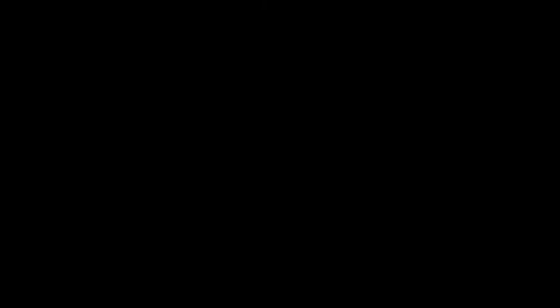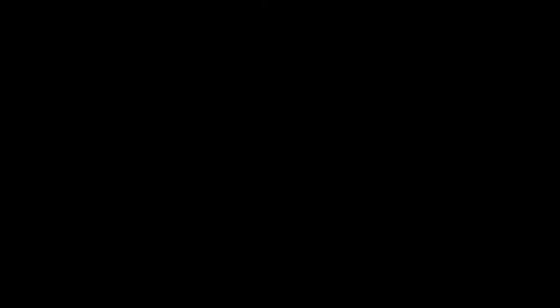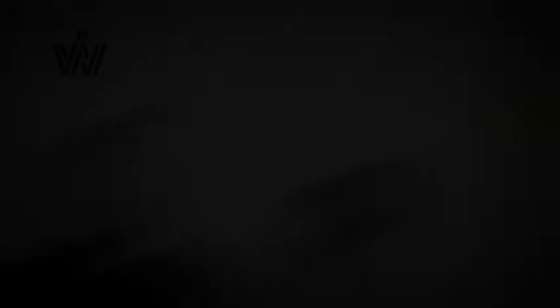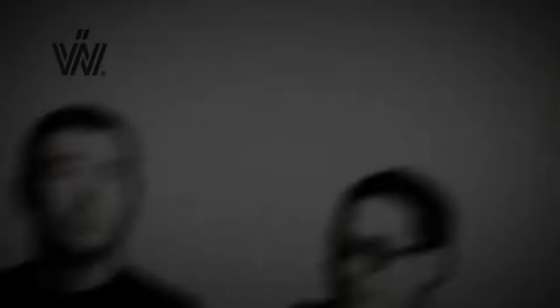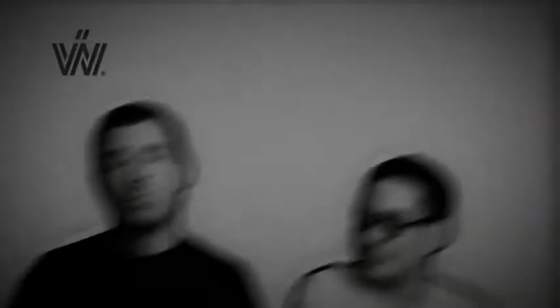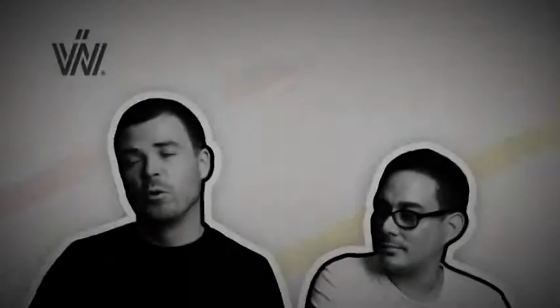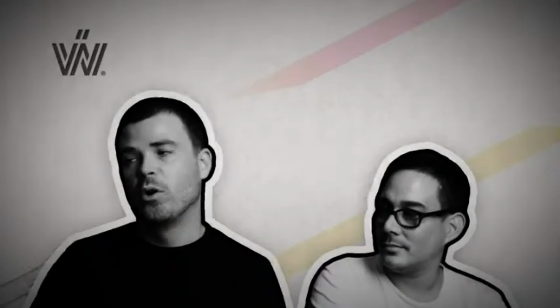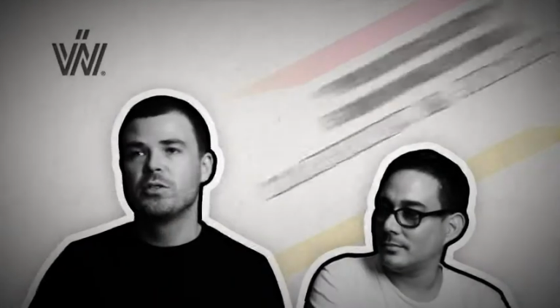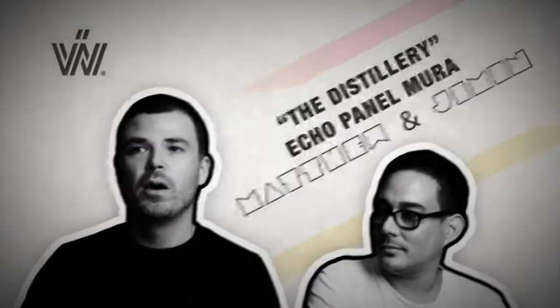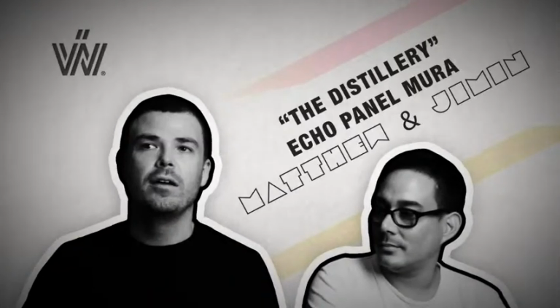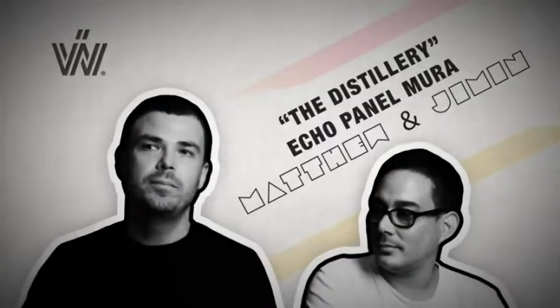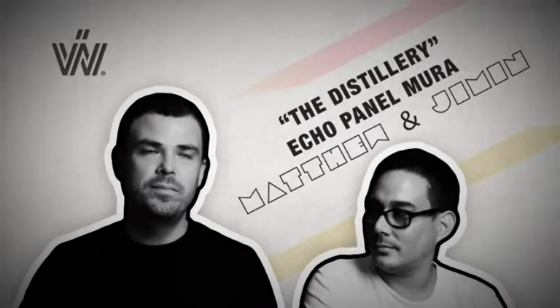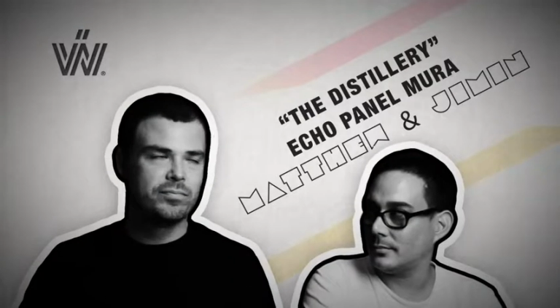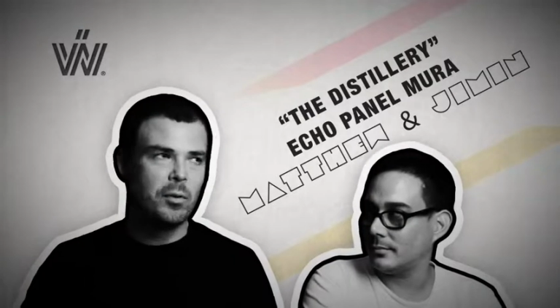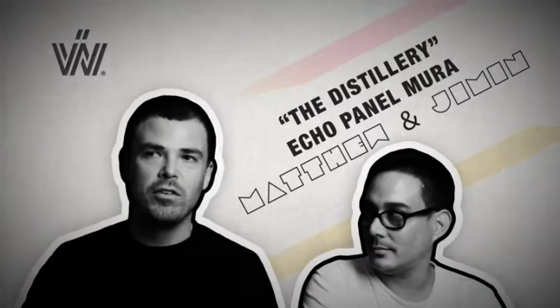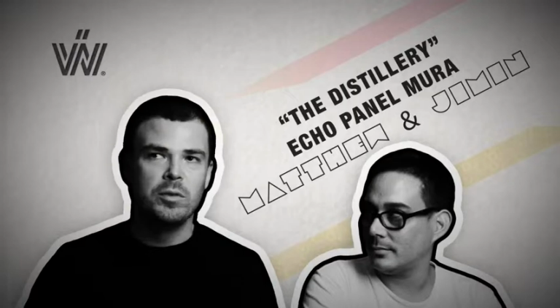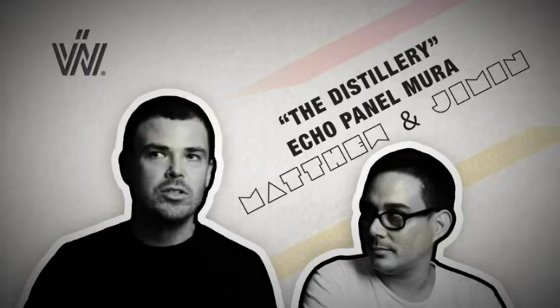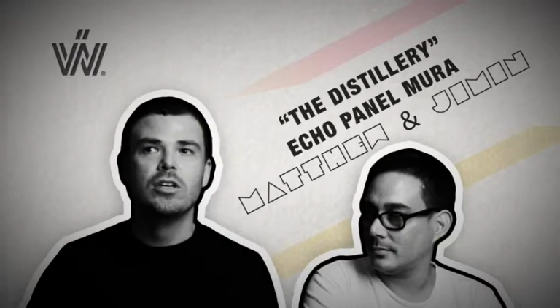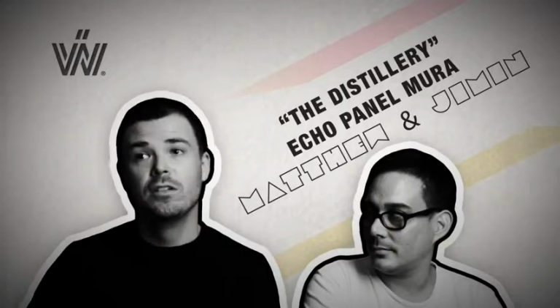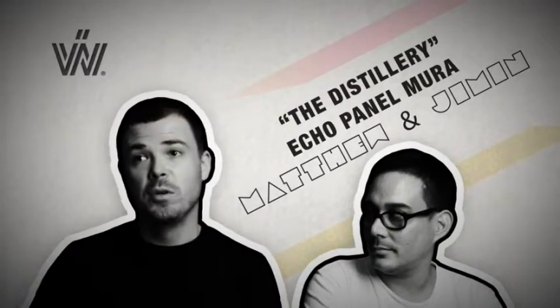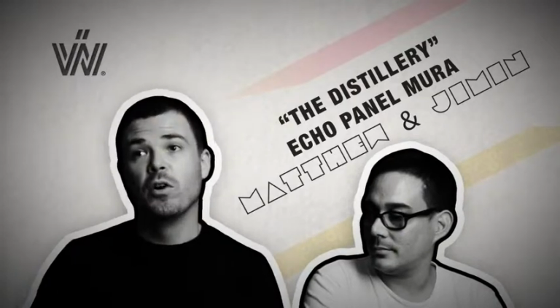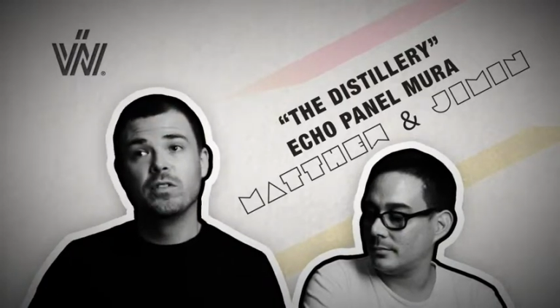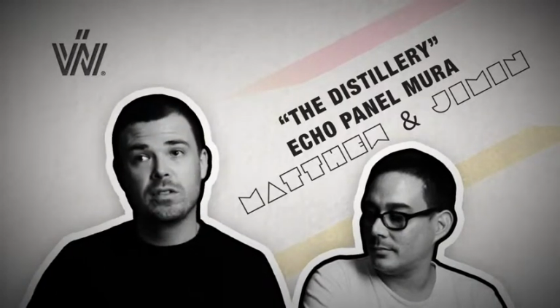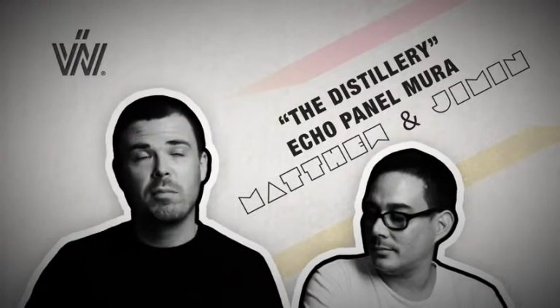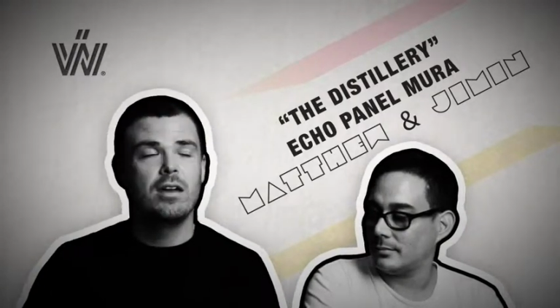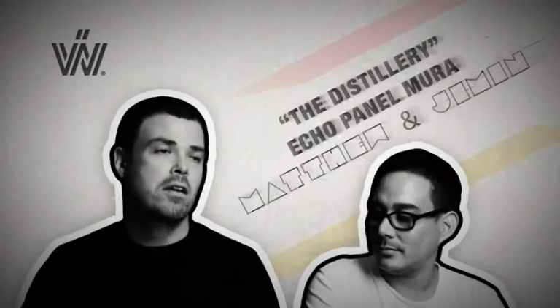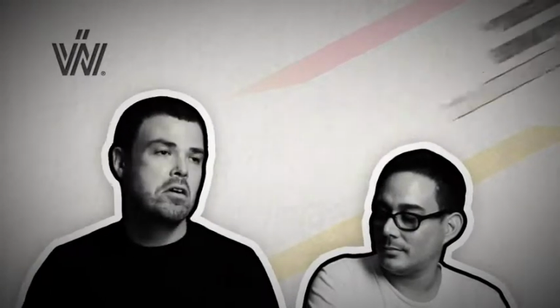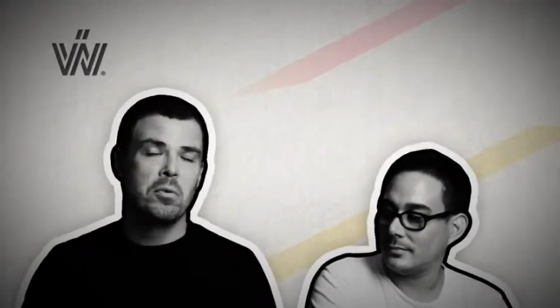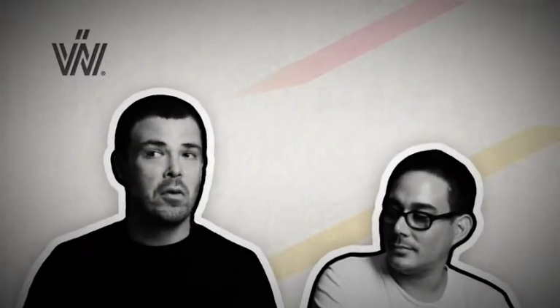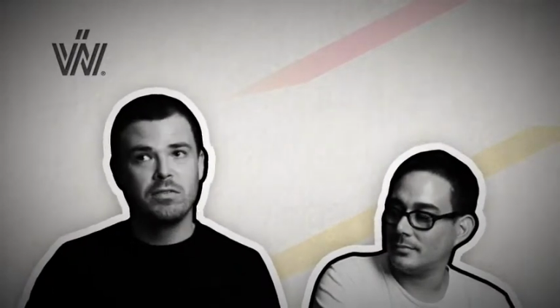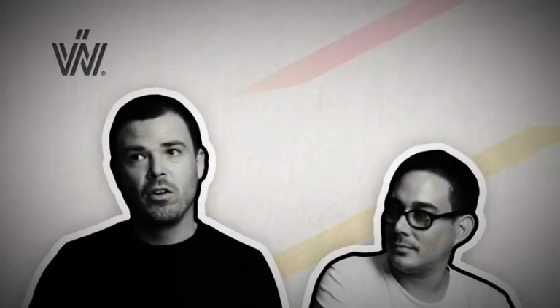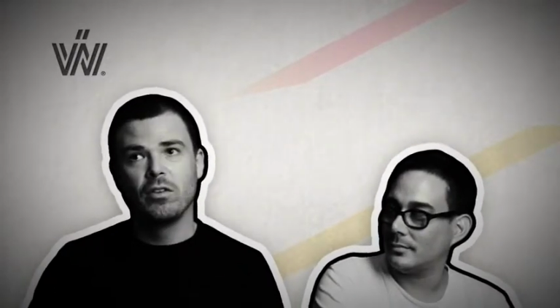When we were approached by Waving Image to be involved in this campaign, we were obviously very honoured.